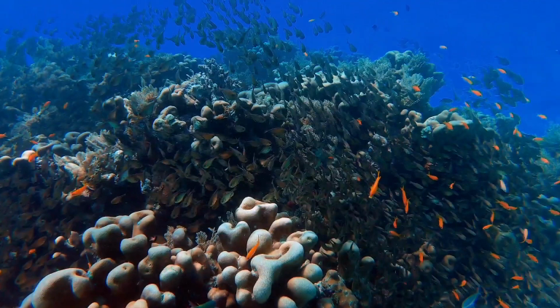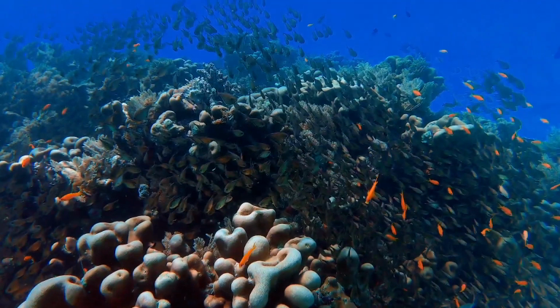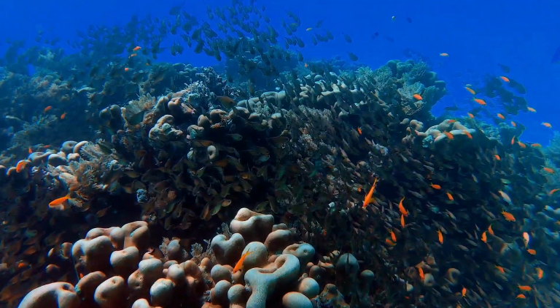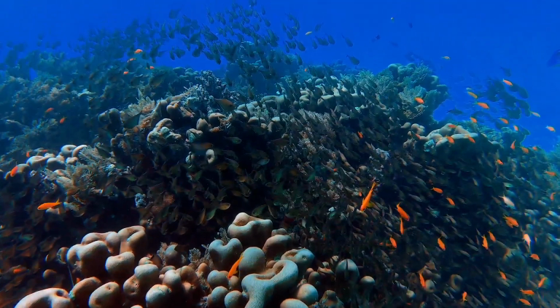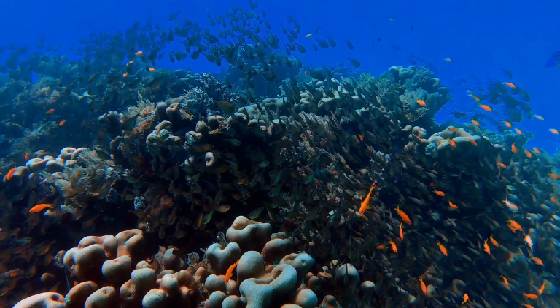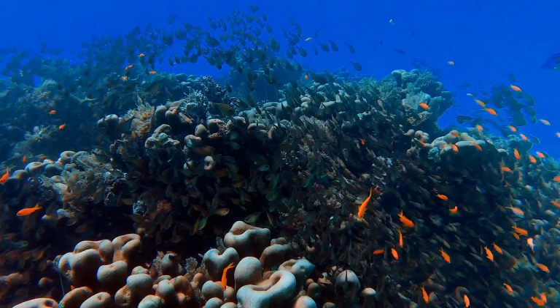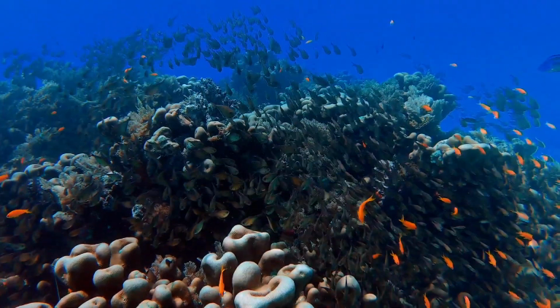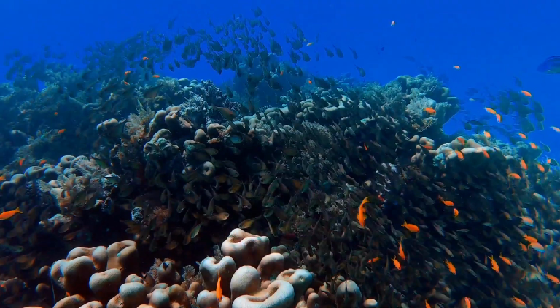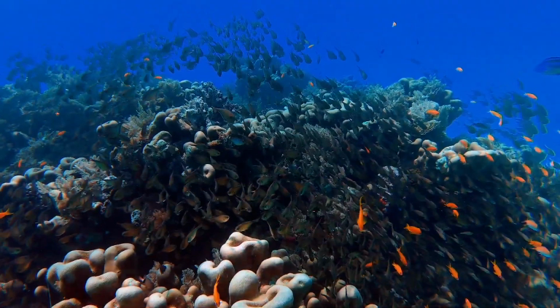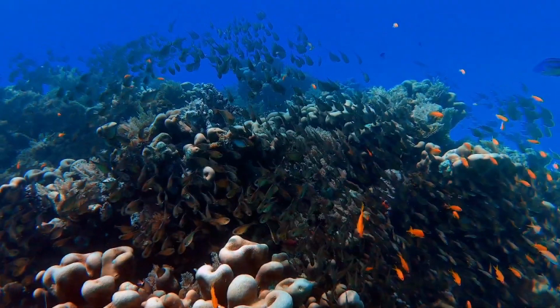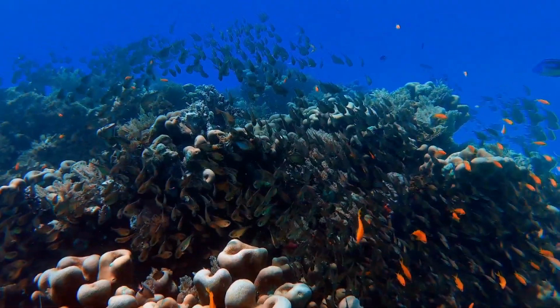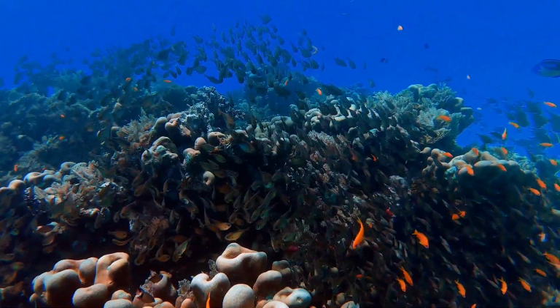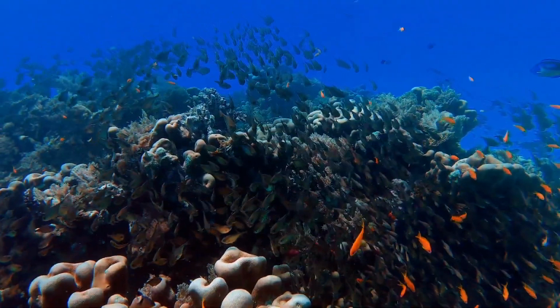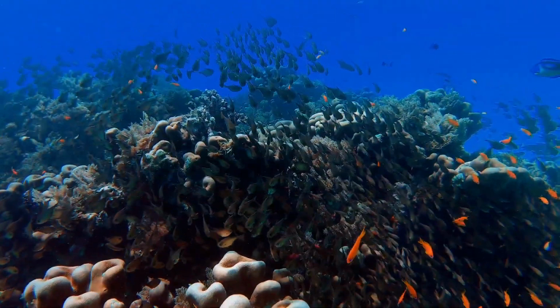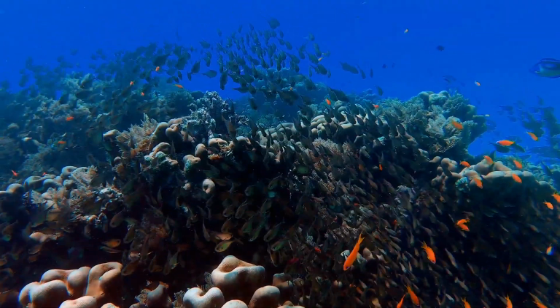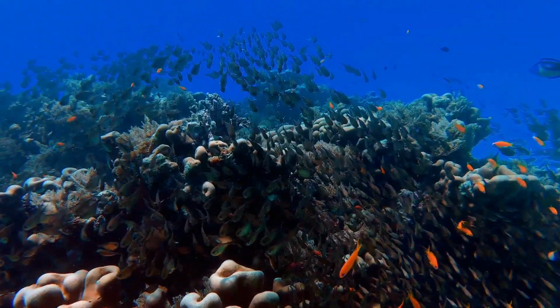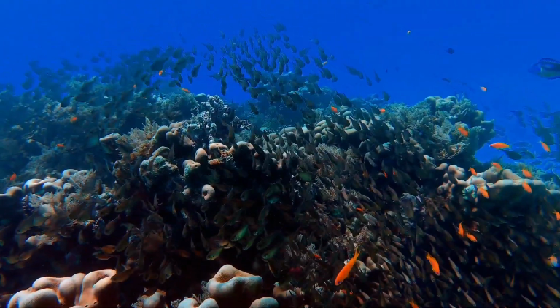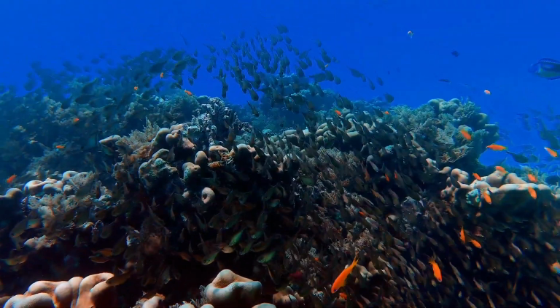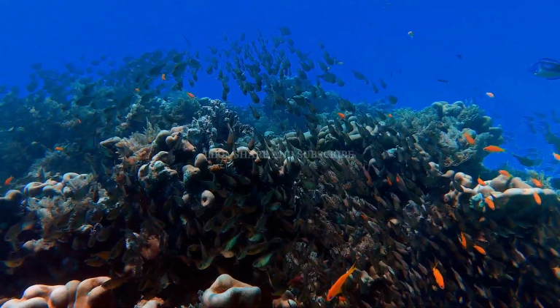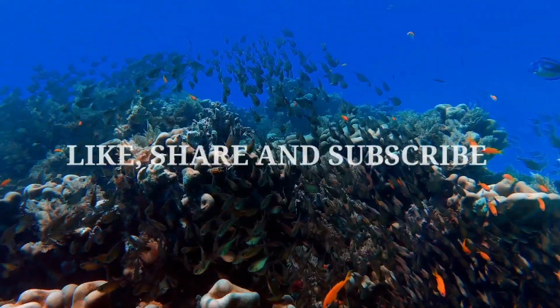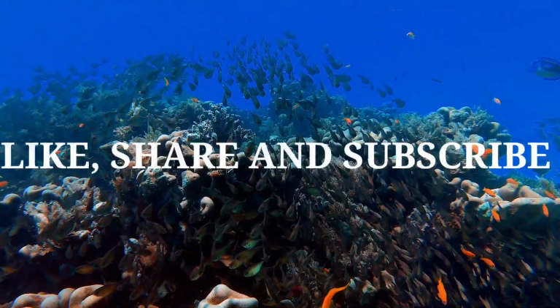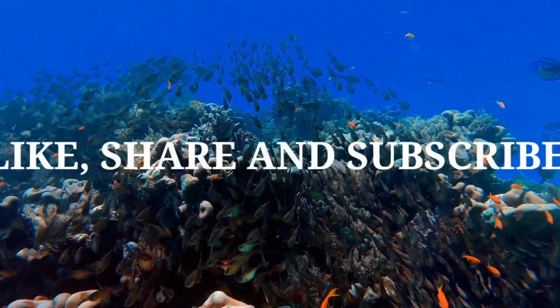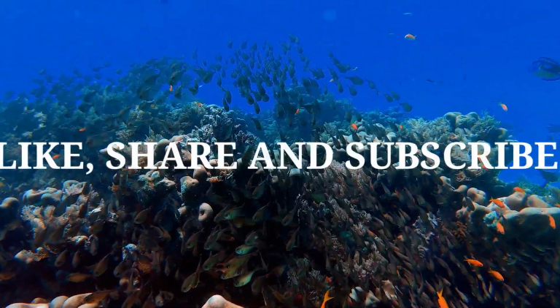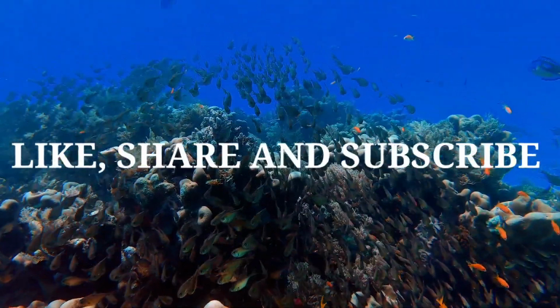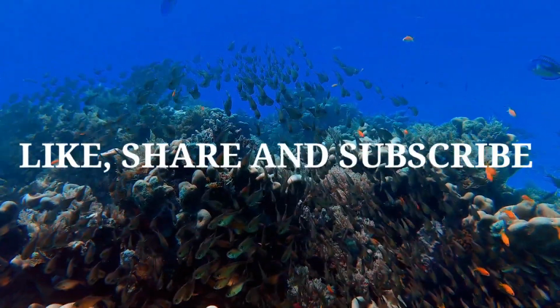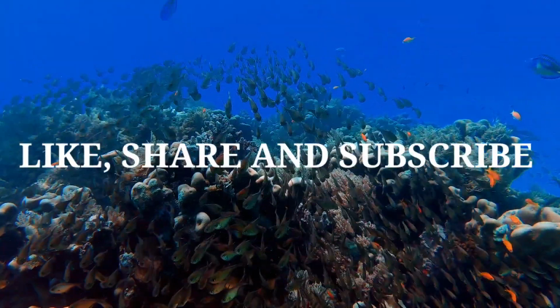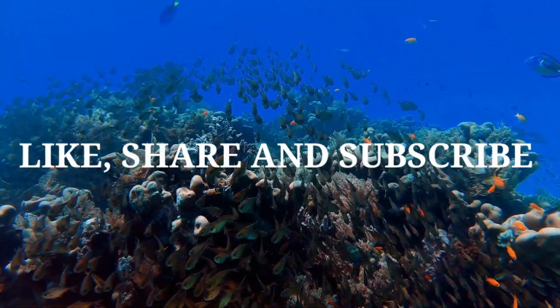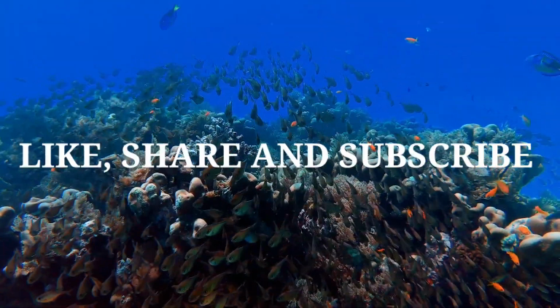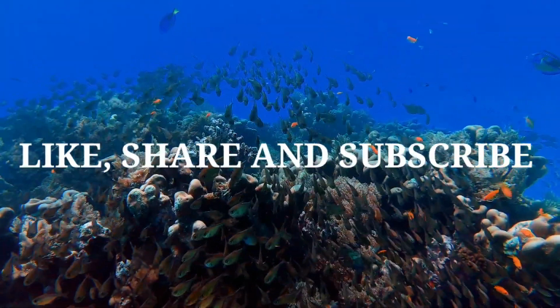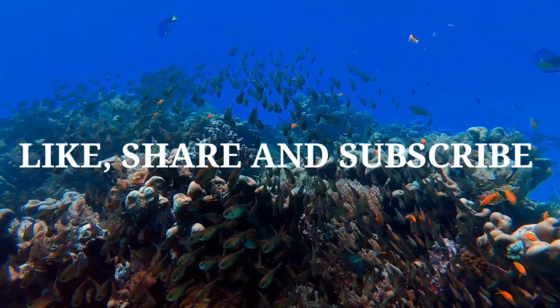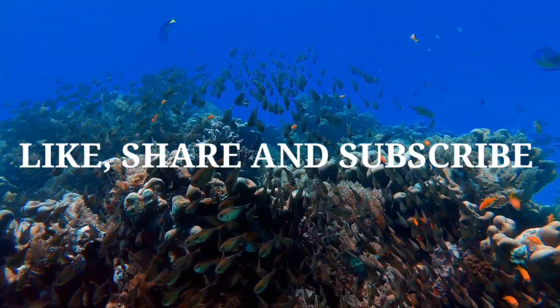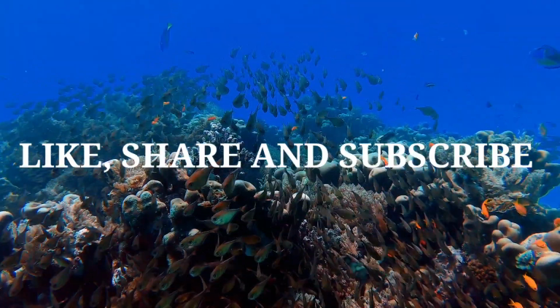That's all for today. Hope you enjoyed the video. Bye-bye. See you in the next video.